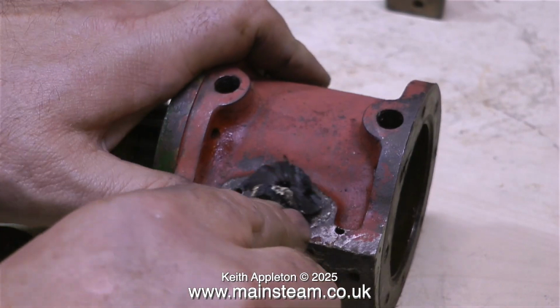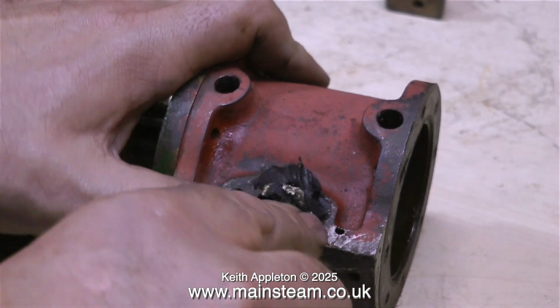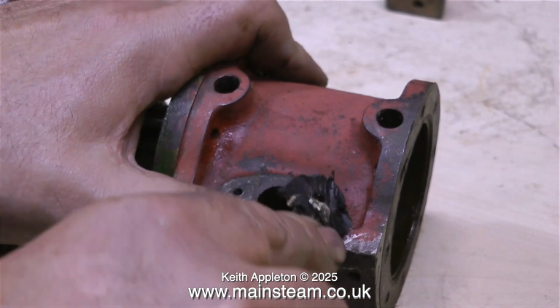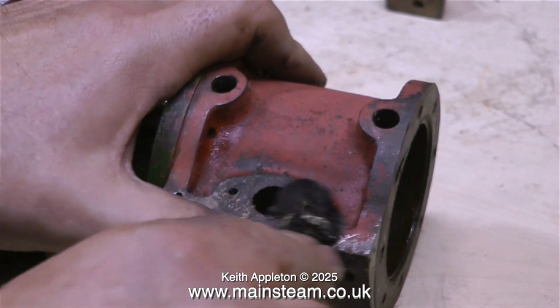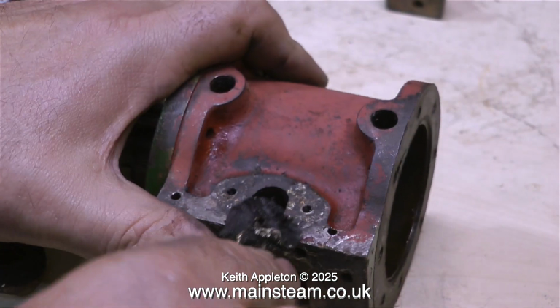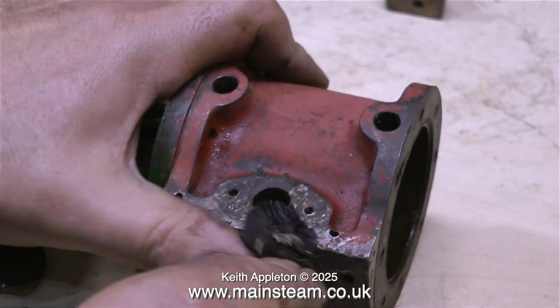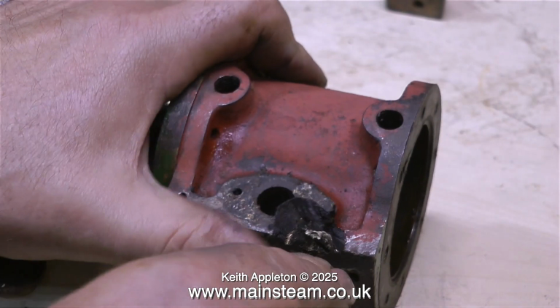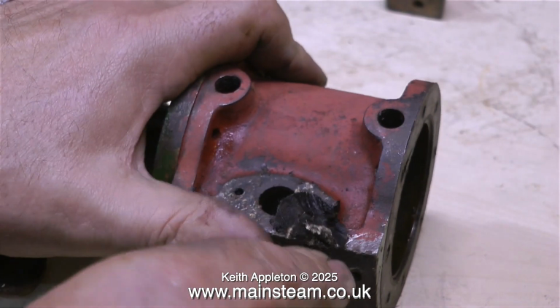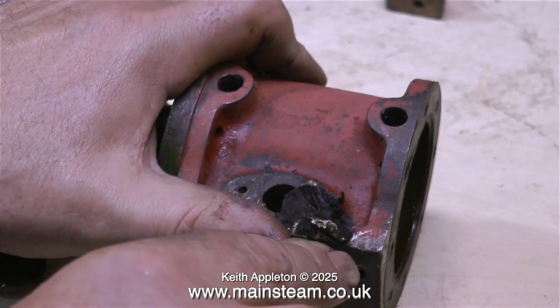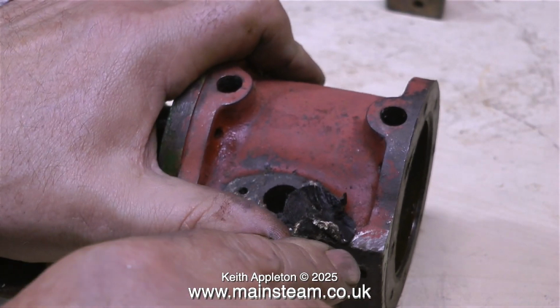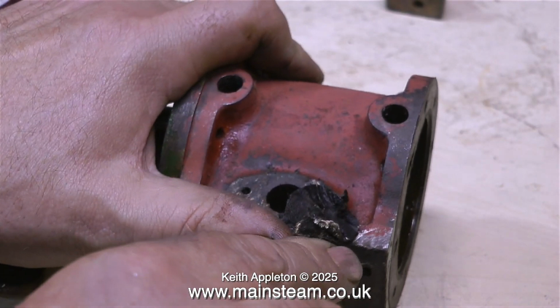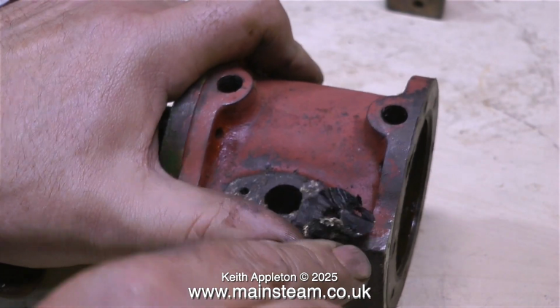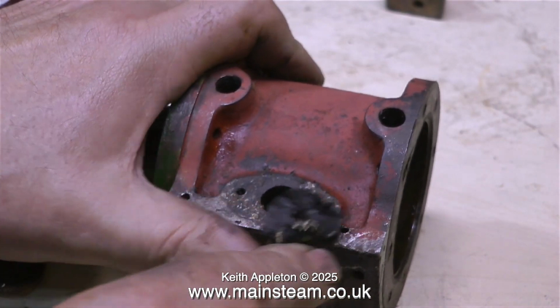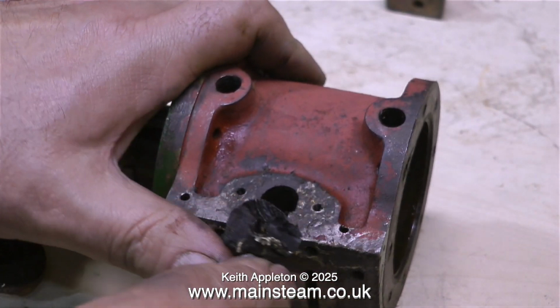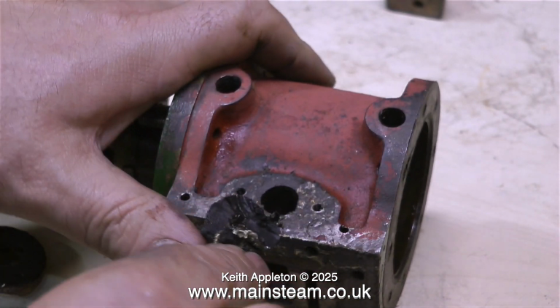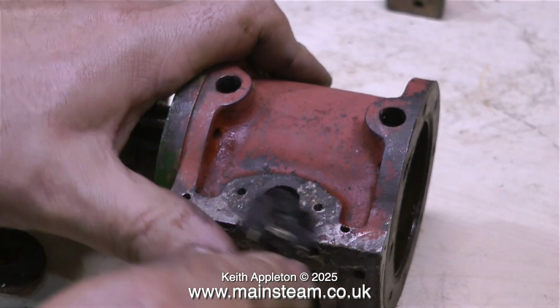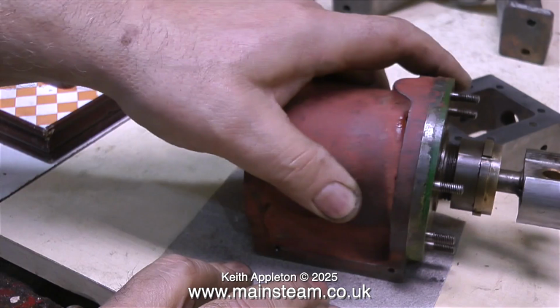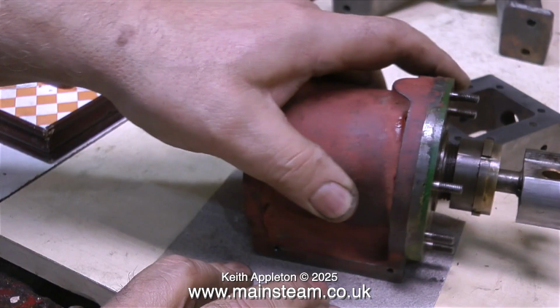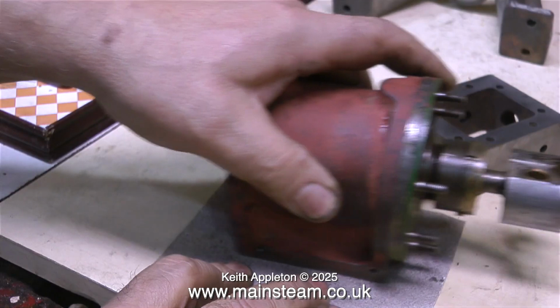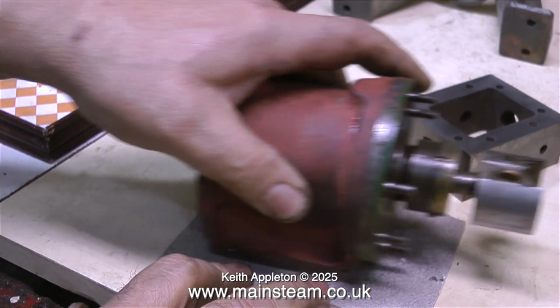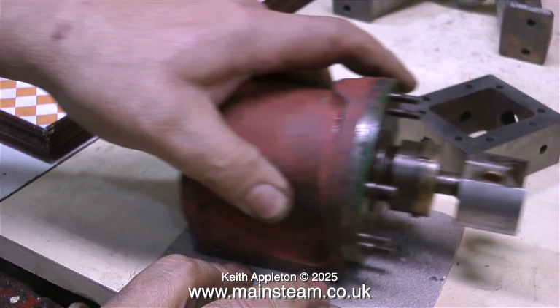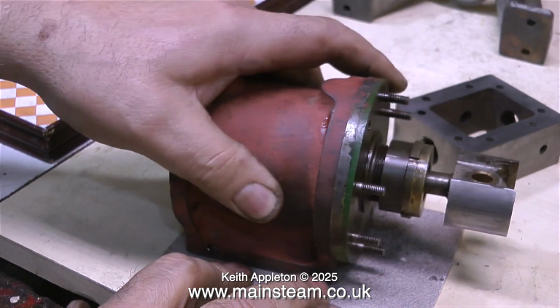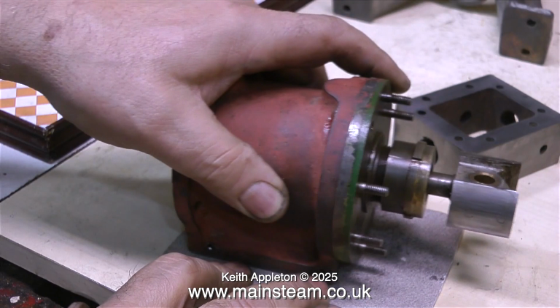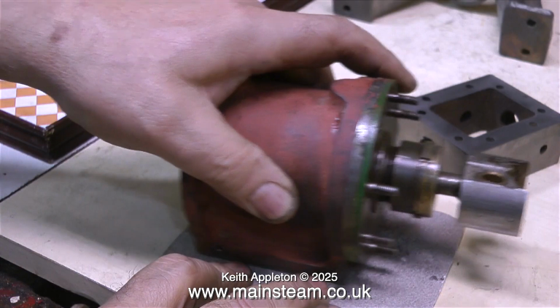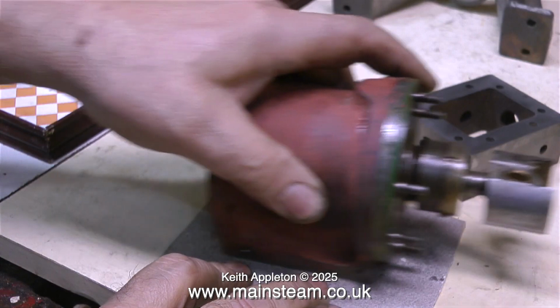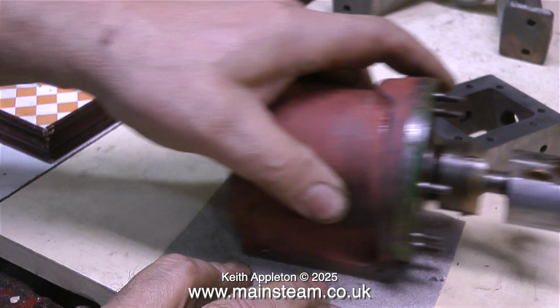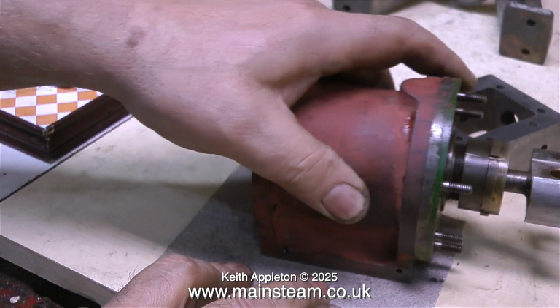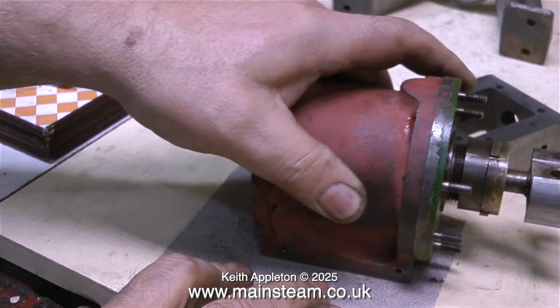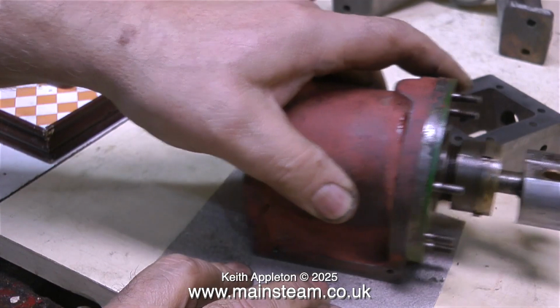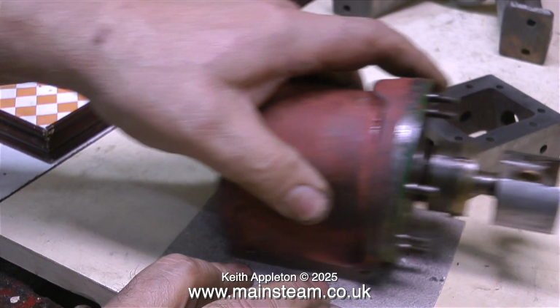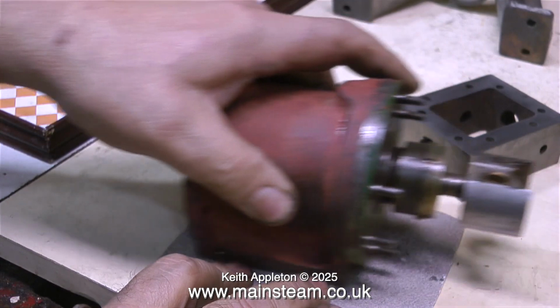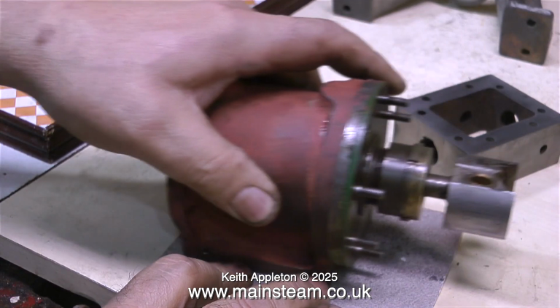Luckily the manifold gasket scraped off quite easily, but I had to remove the other gasket on a piece of sandpaper like this.